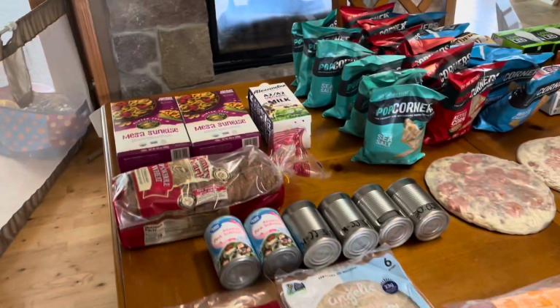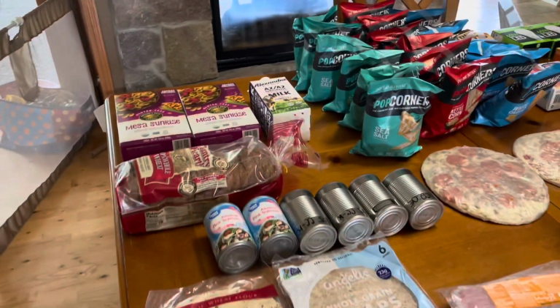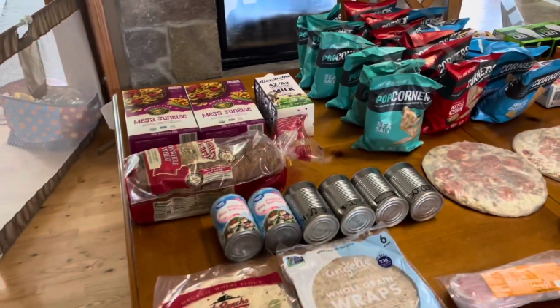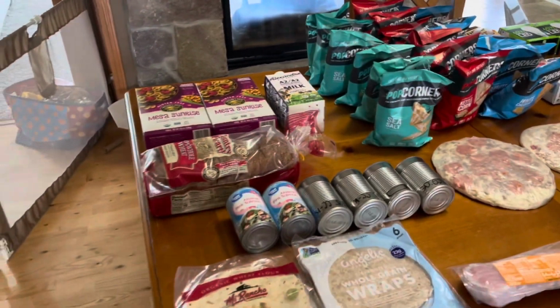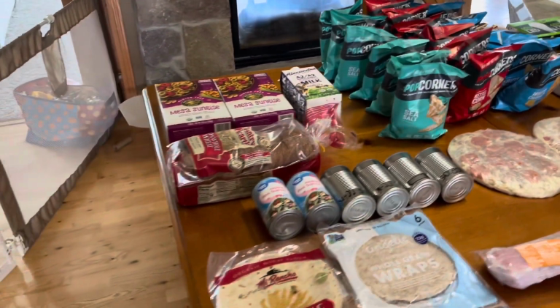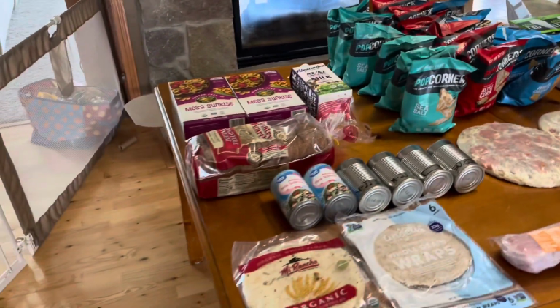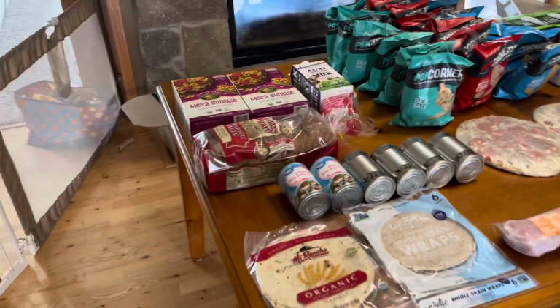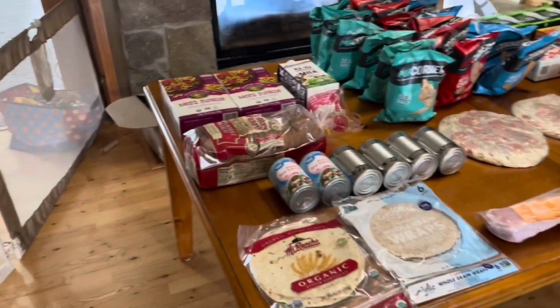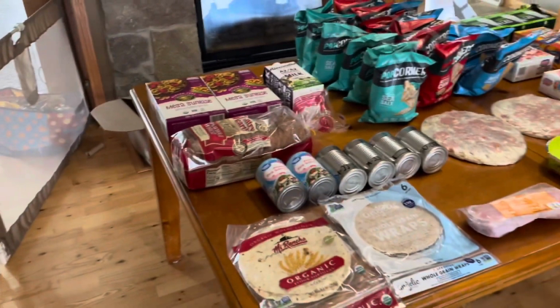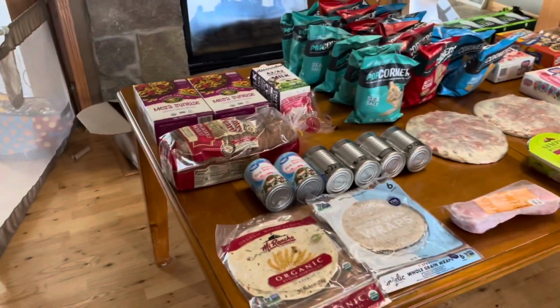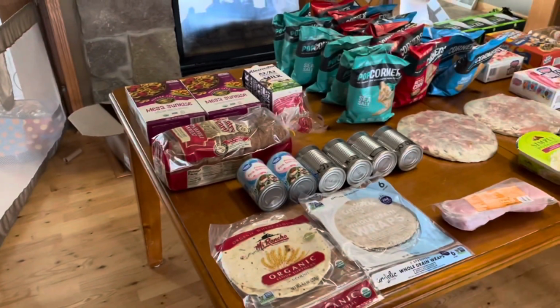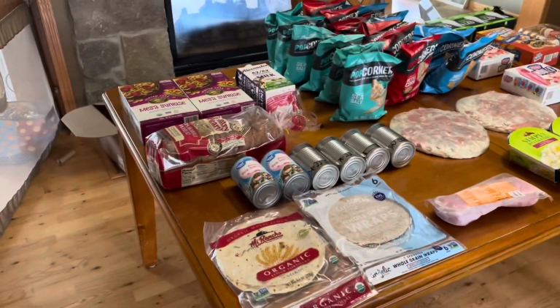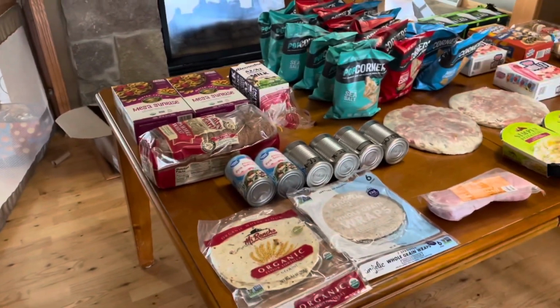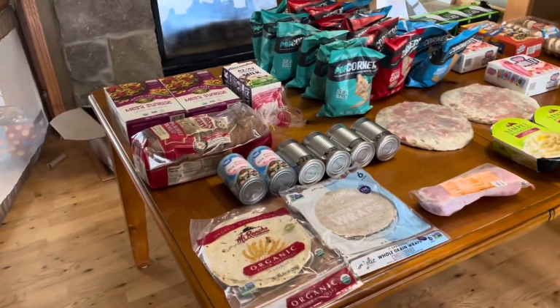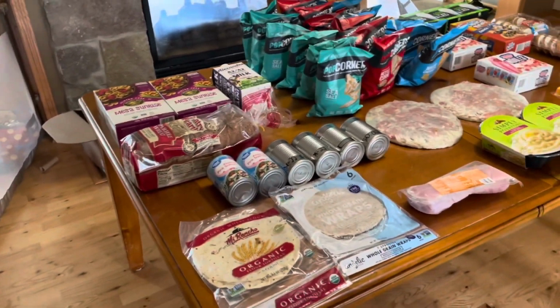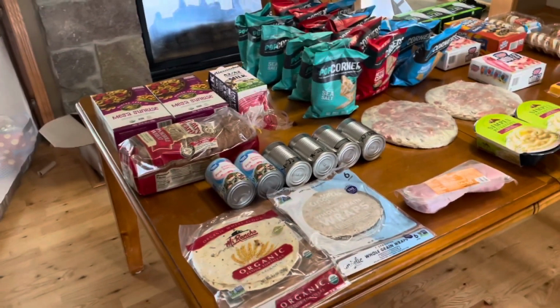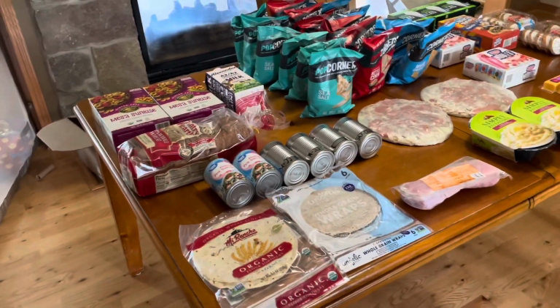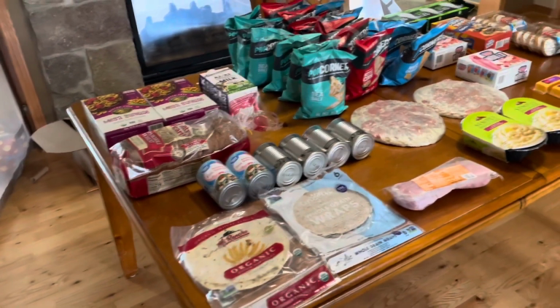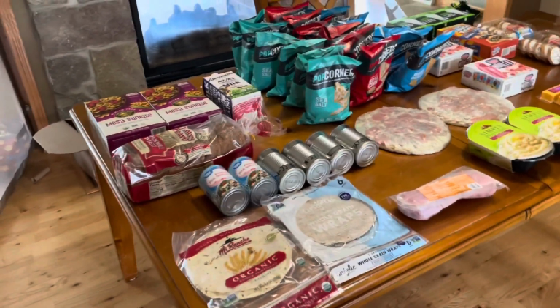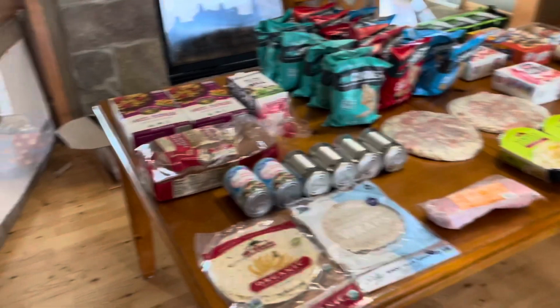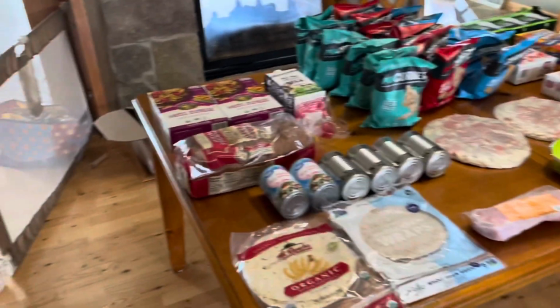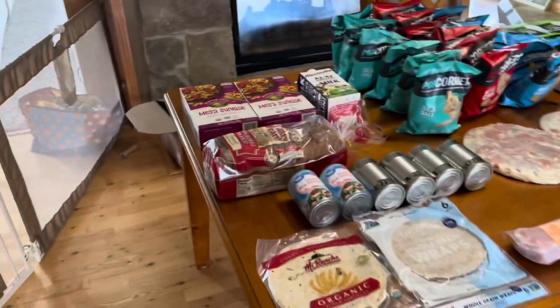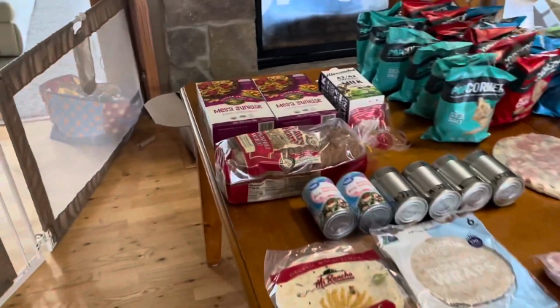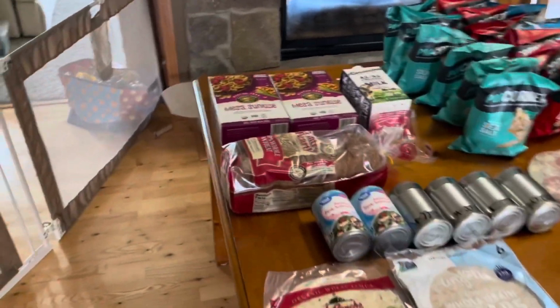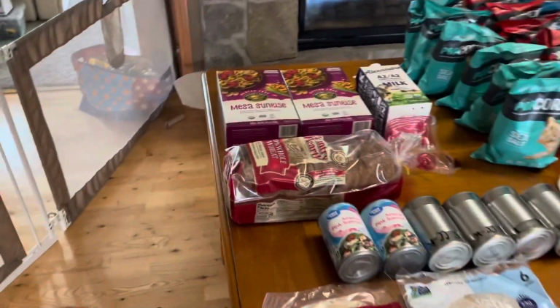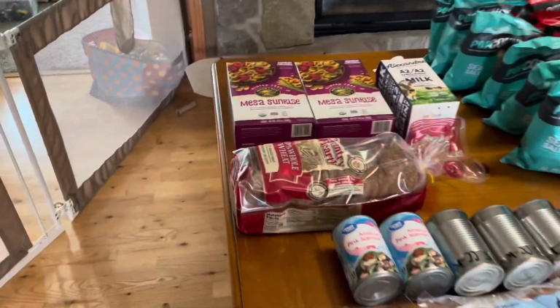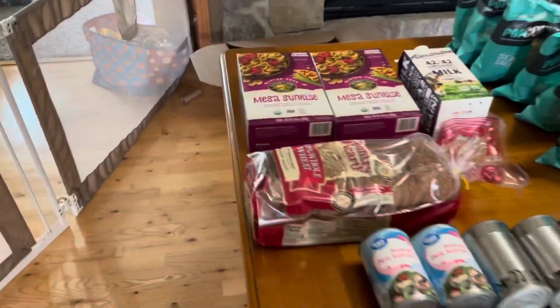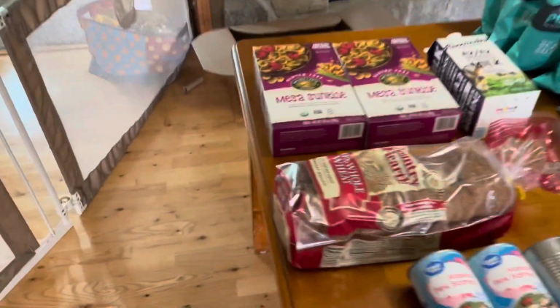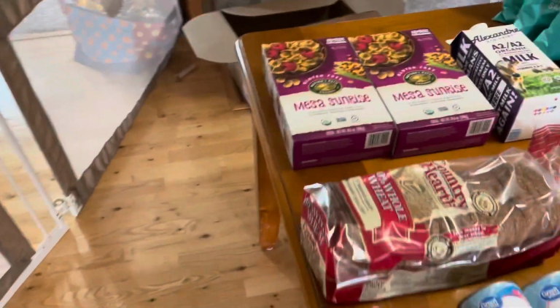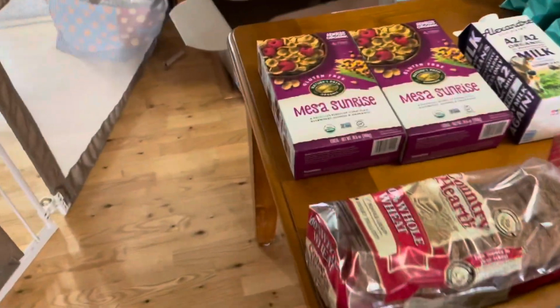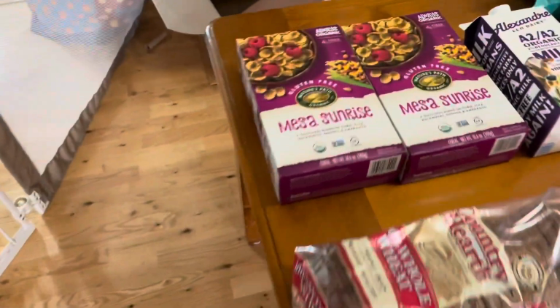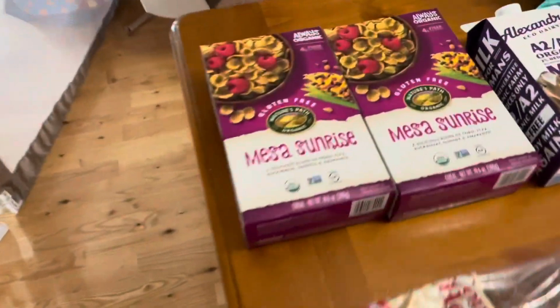This is Ruby's Pantry's second share for the month of May, and we got two boxes.